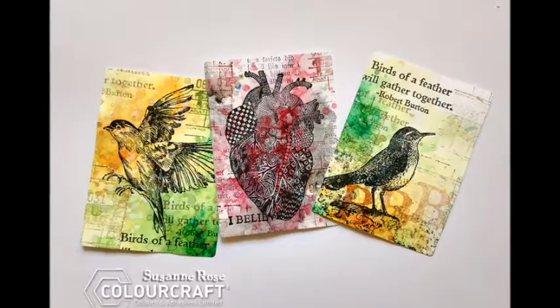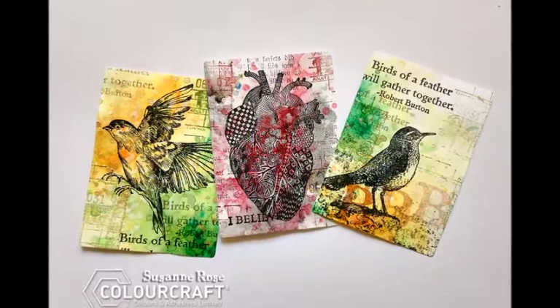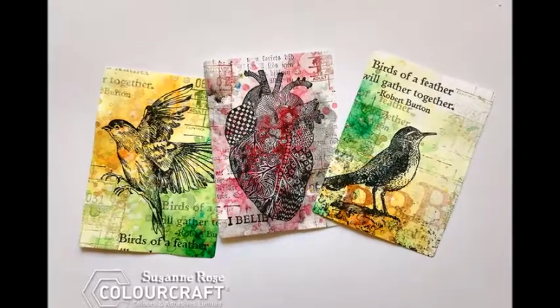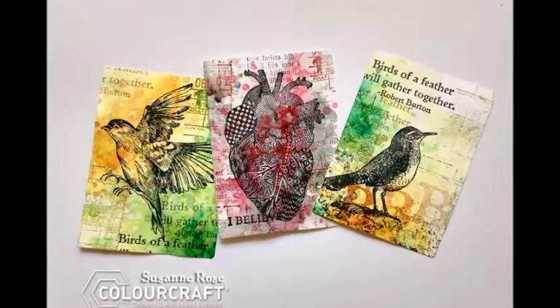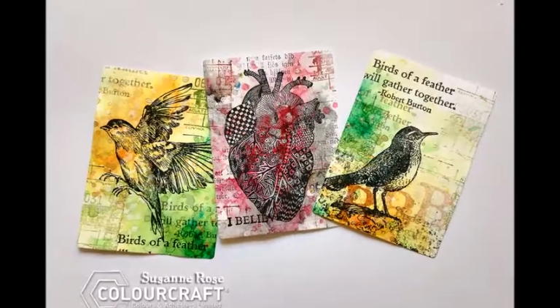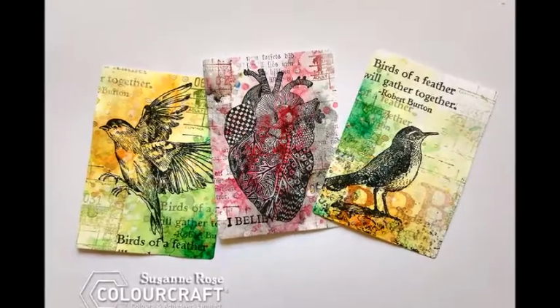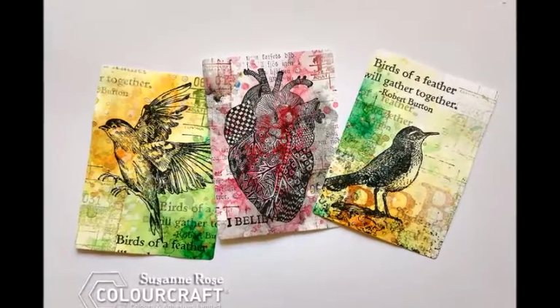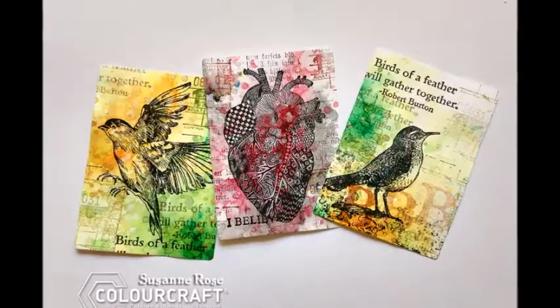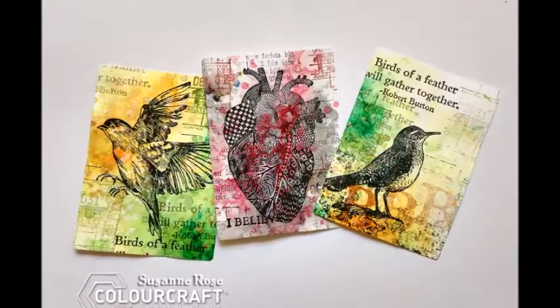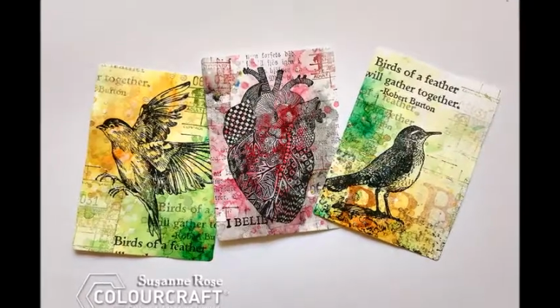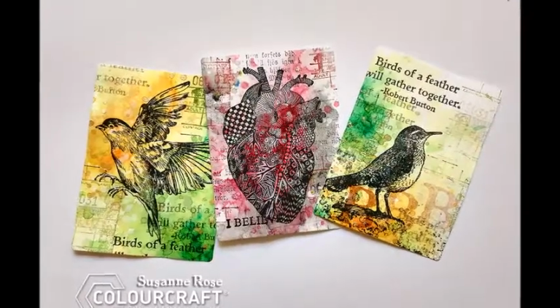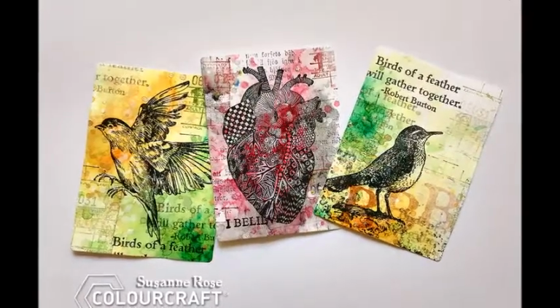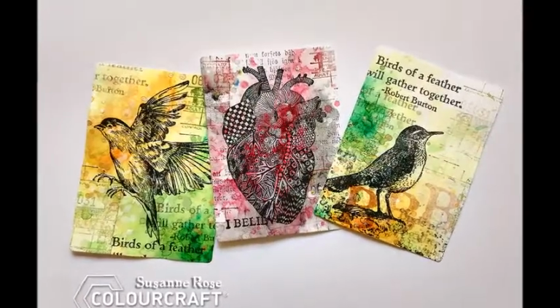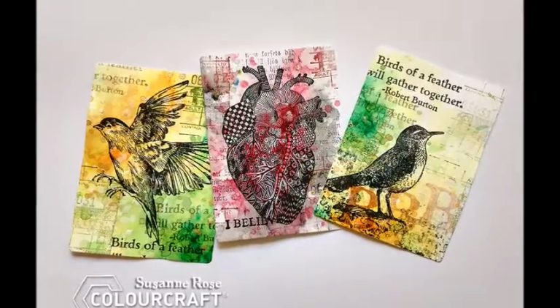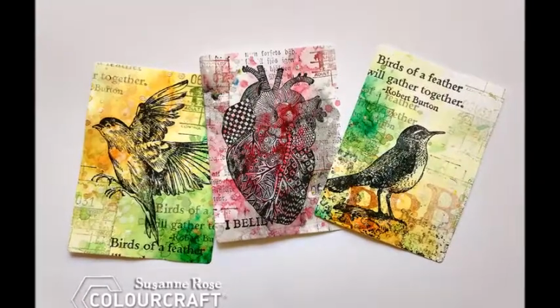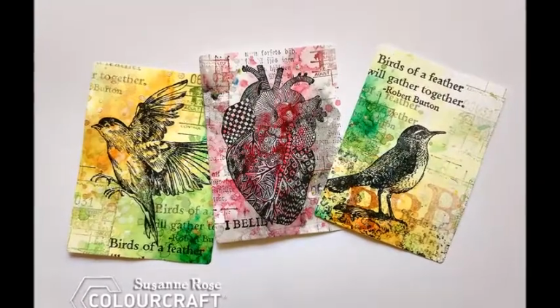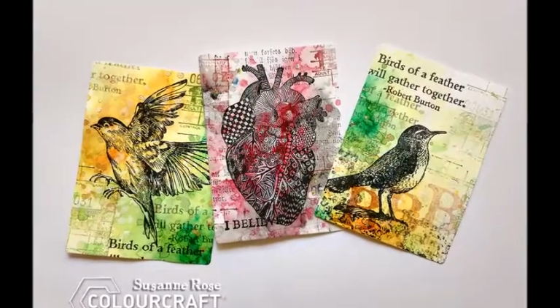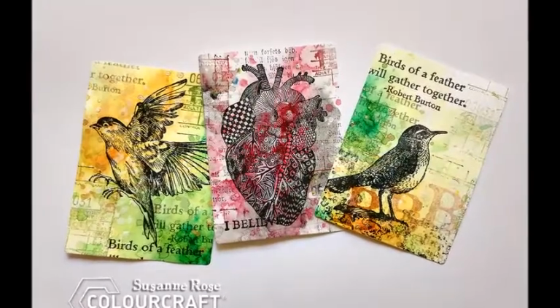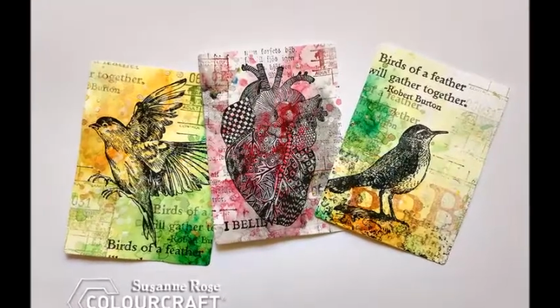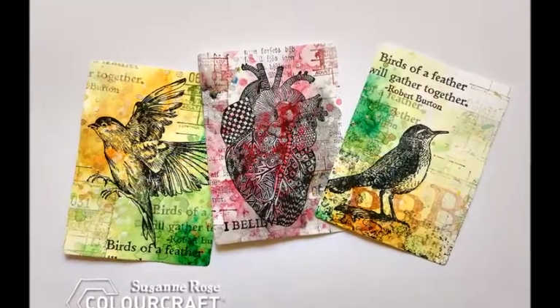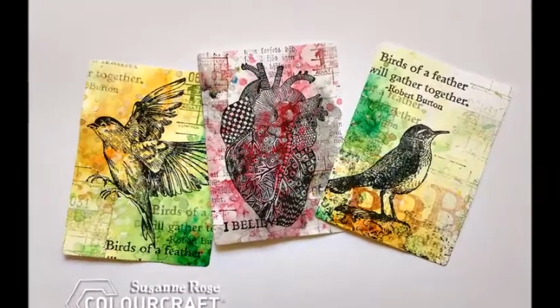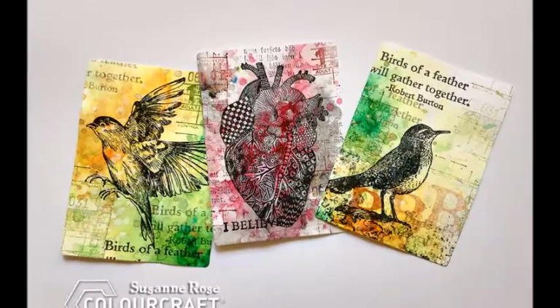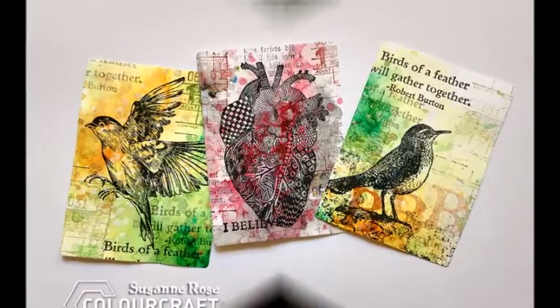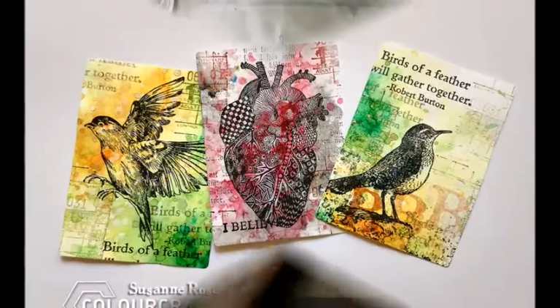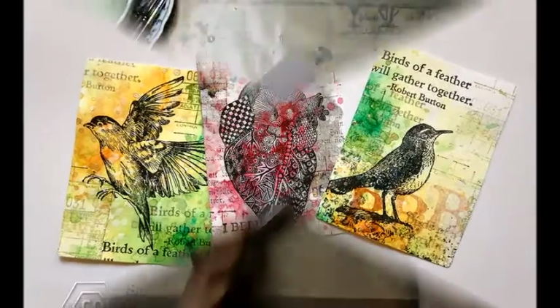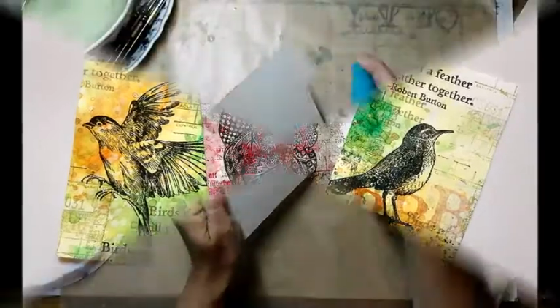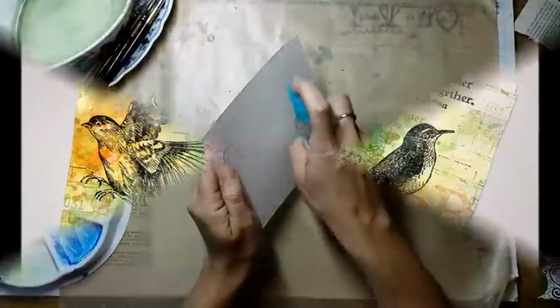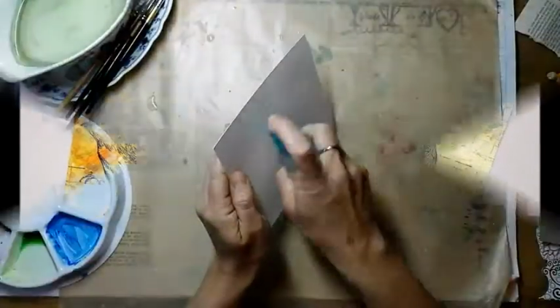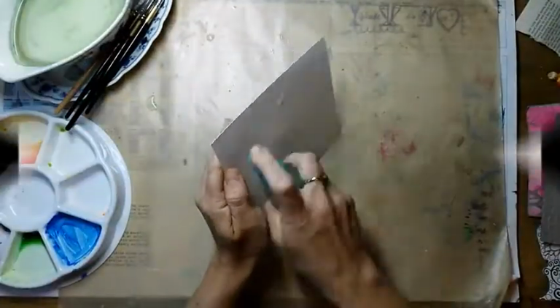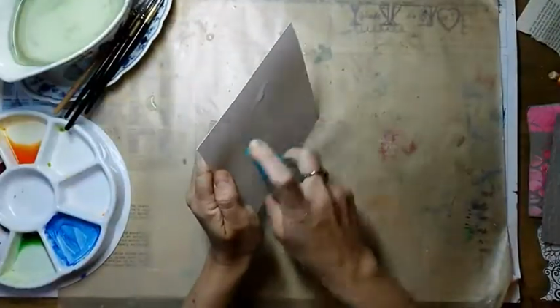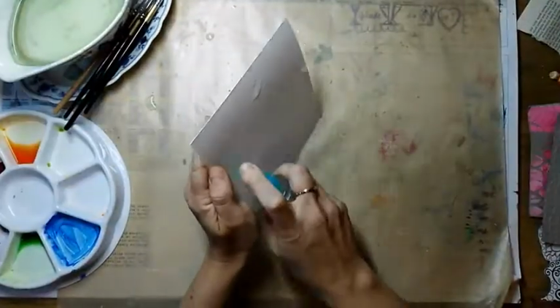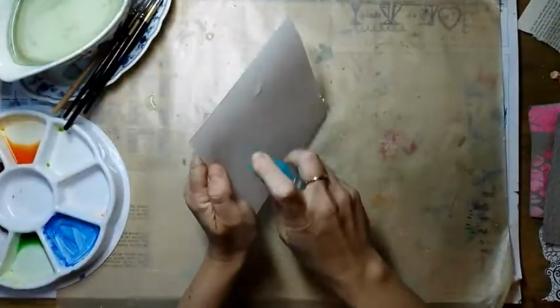Hi! Today we are going to create some artist trading cards with a Brusho background.